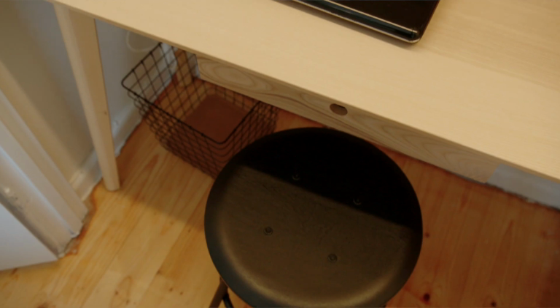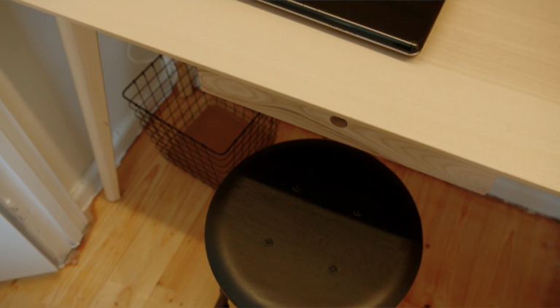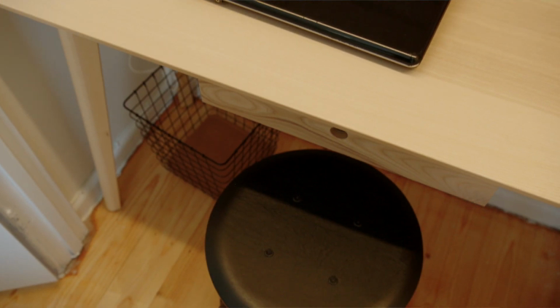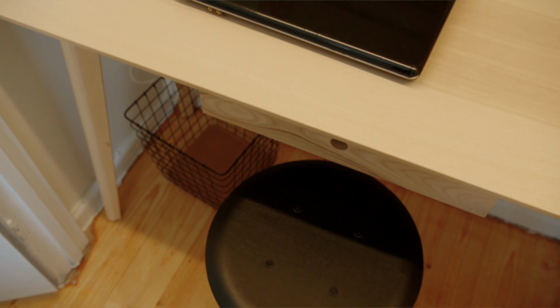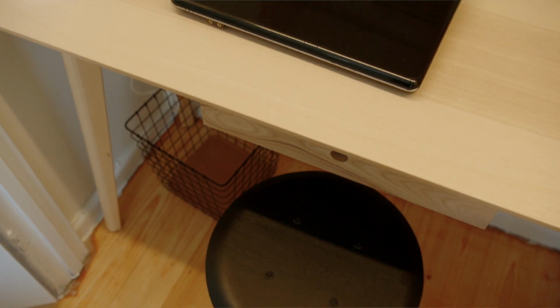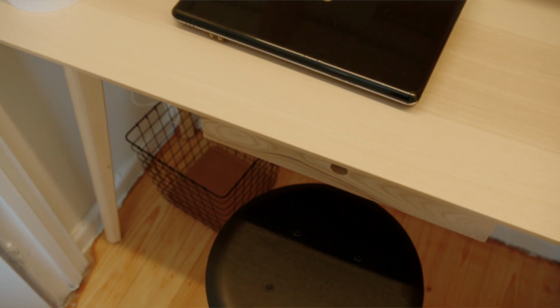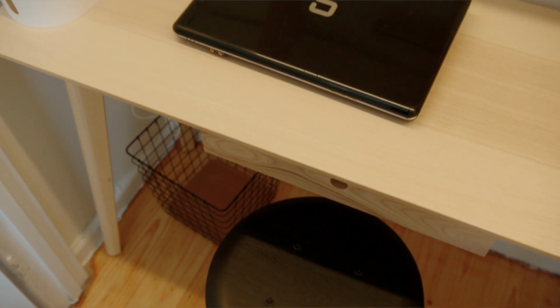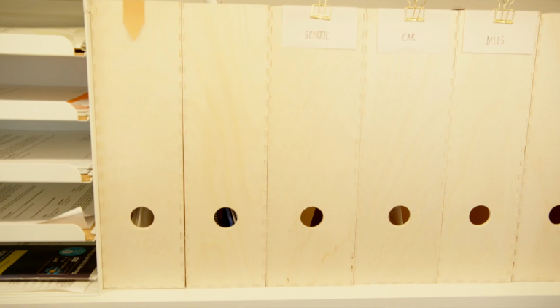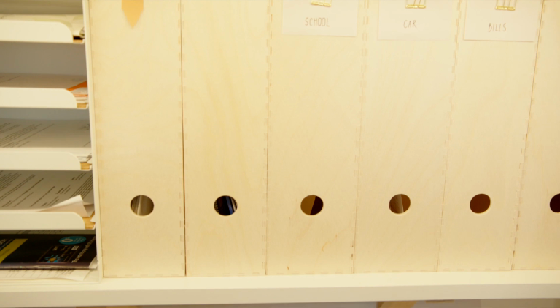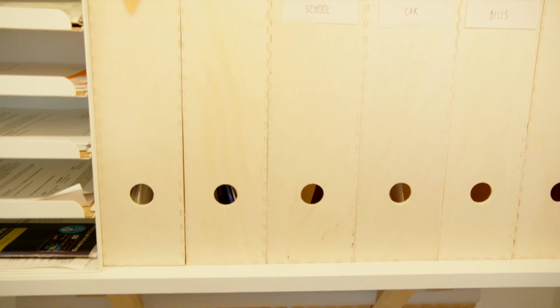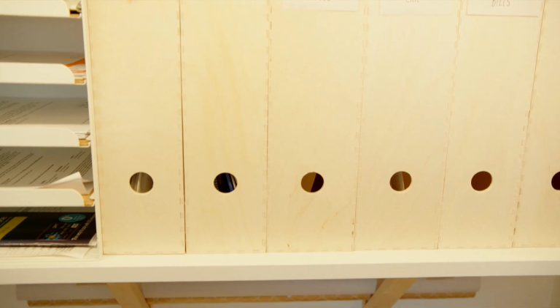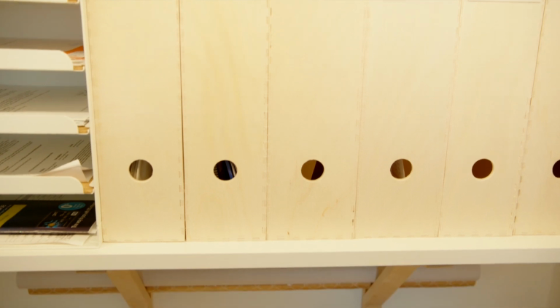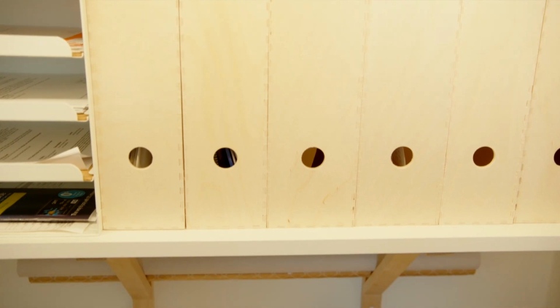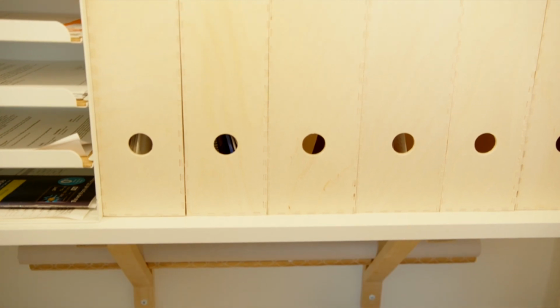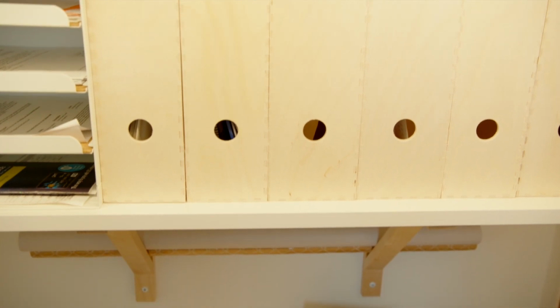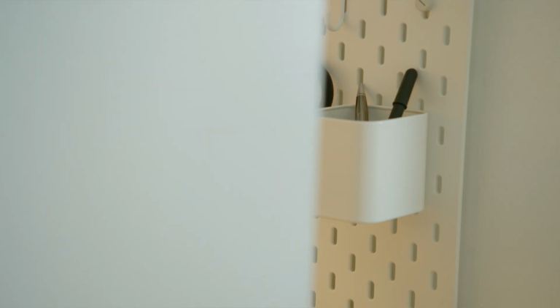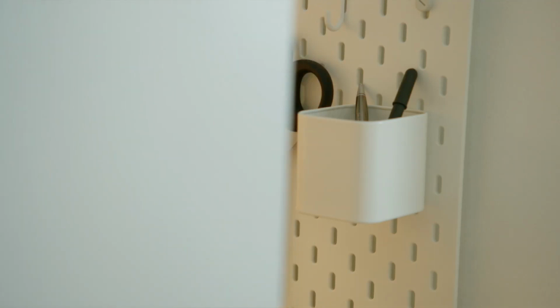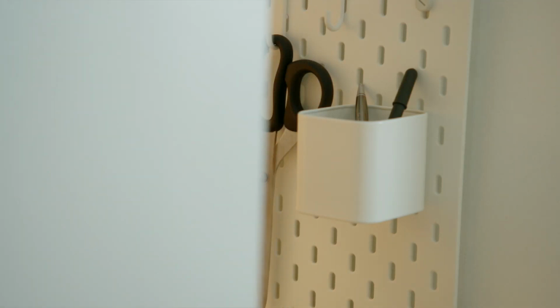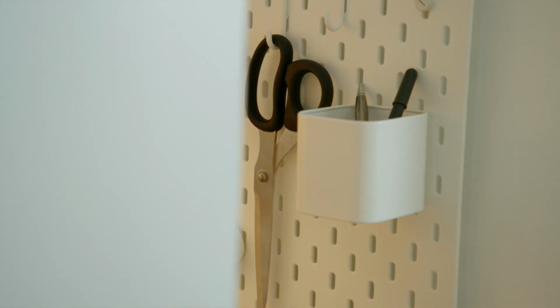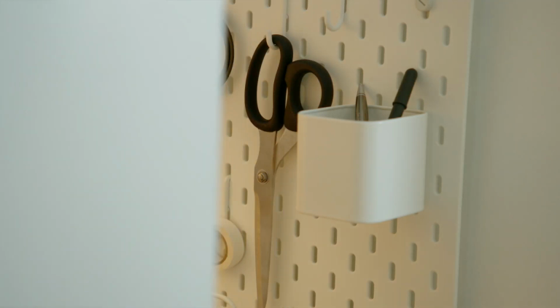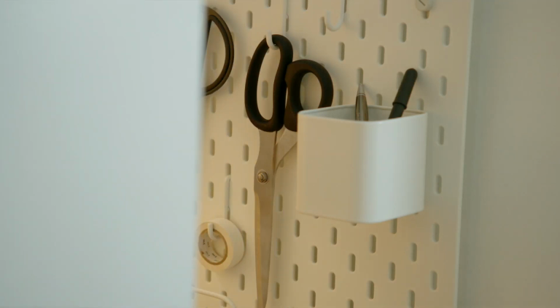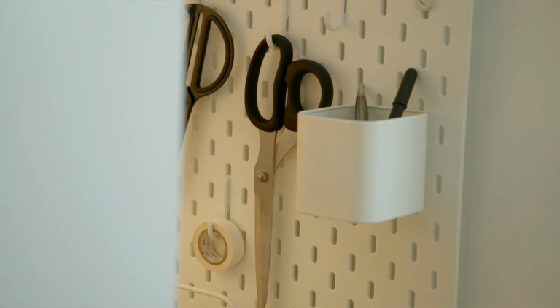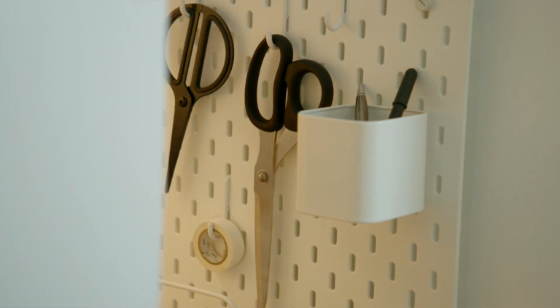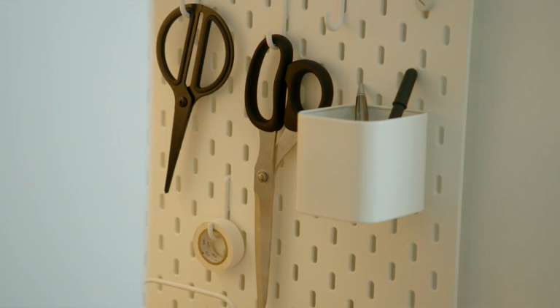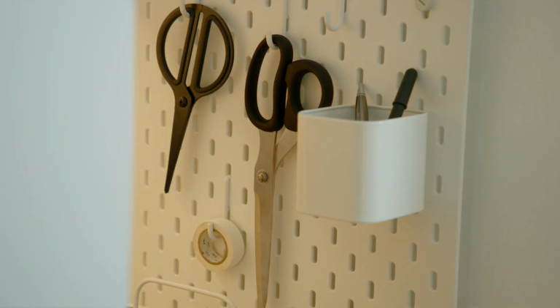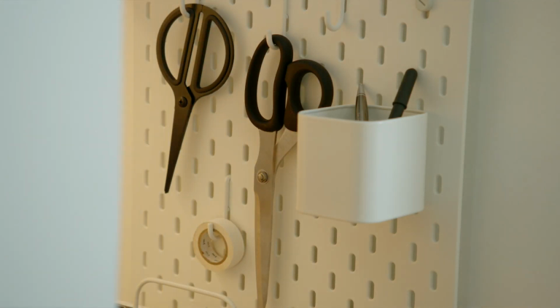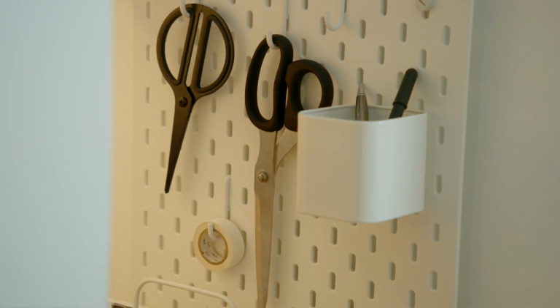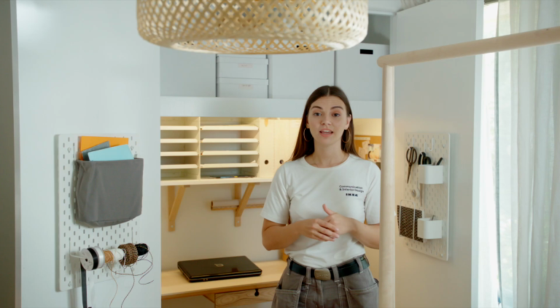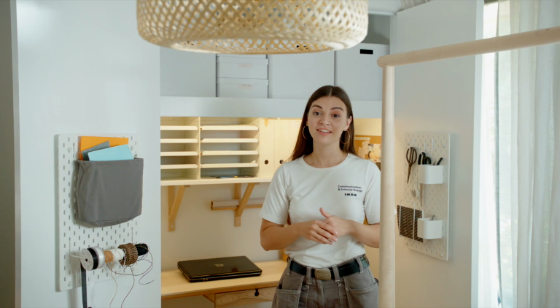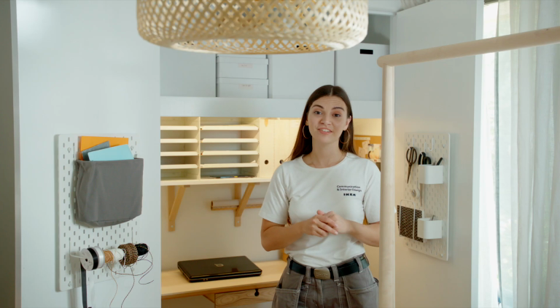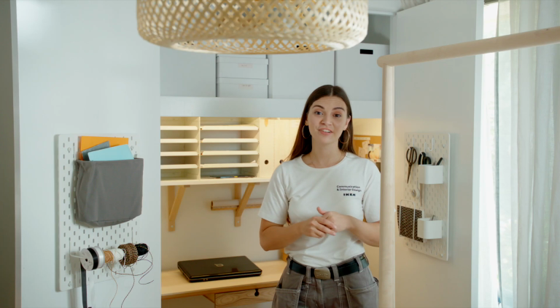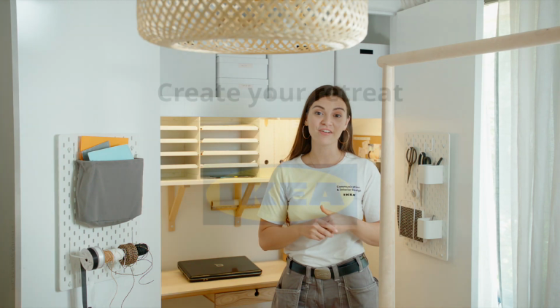Start with a desk and stool, add shelves for storage, and doors are great for hanging things too. And you're good to go!